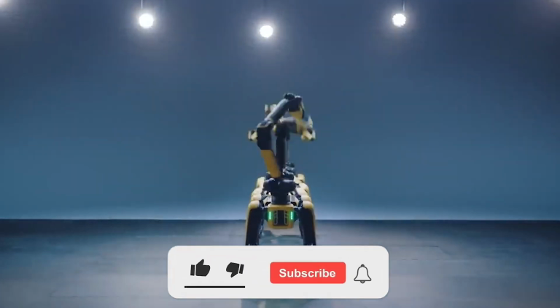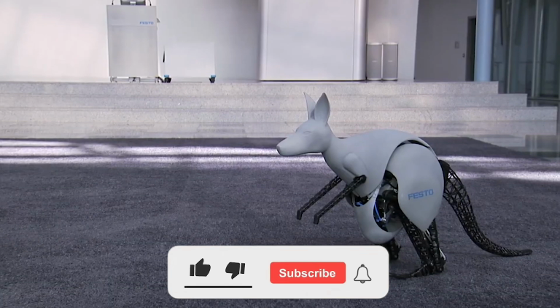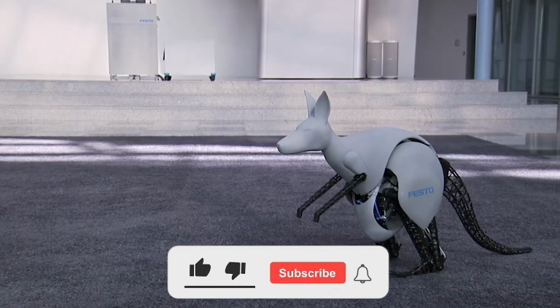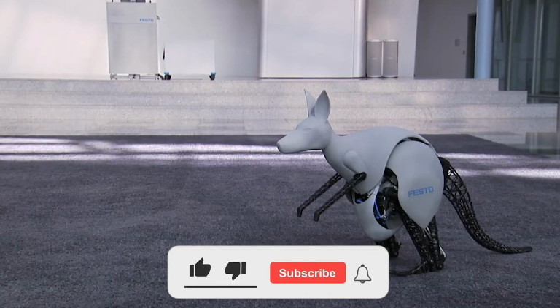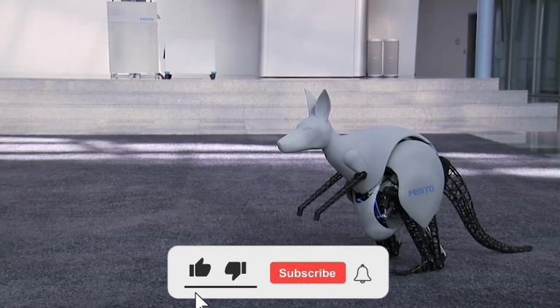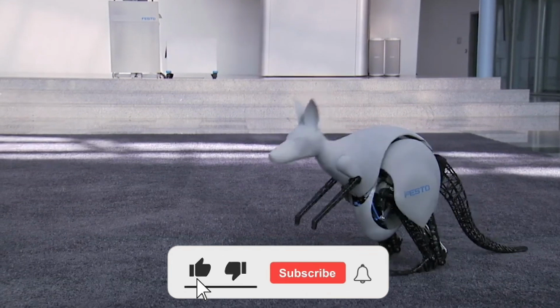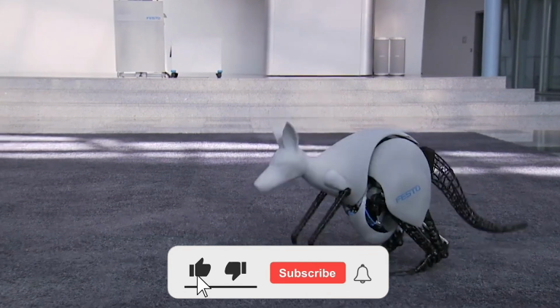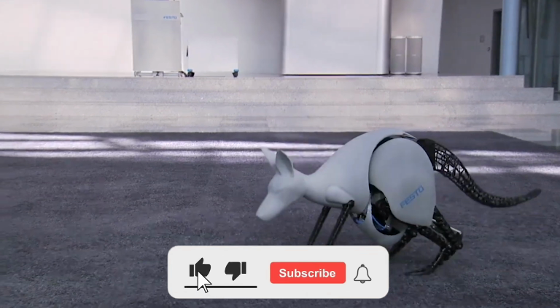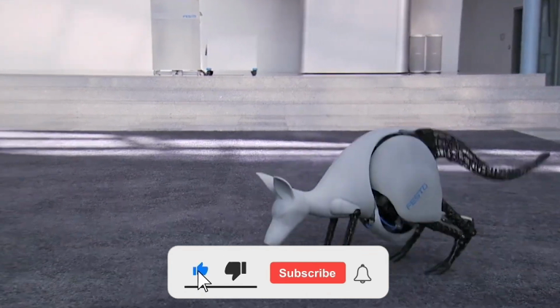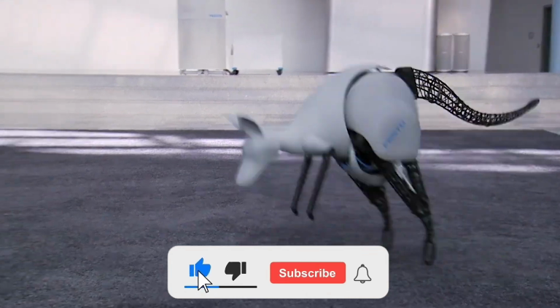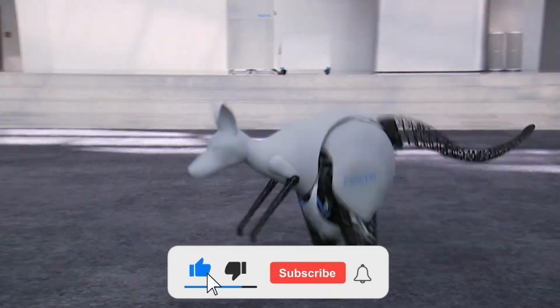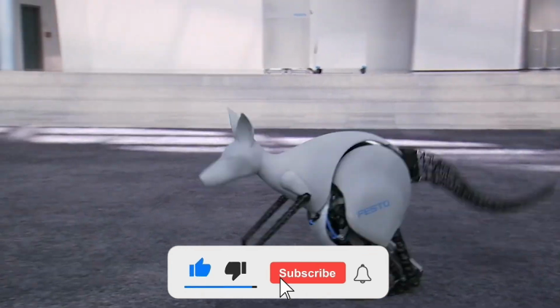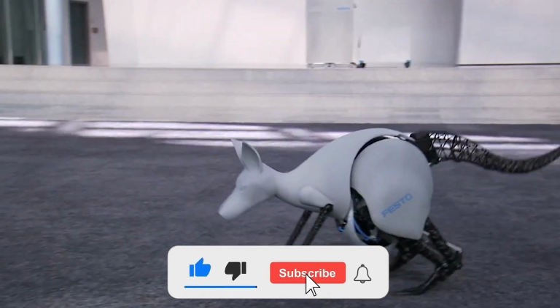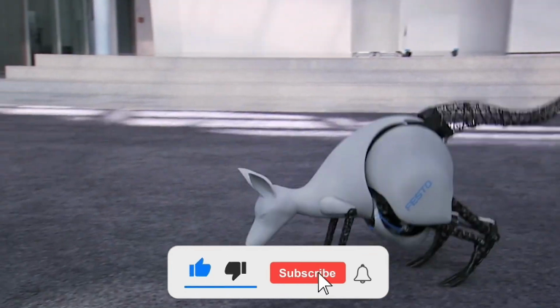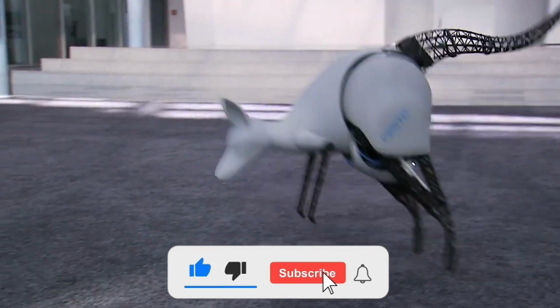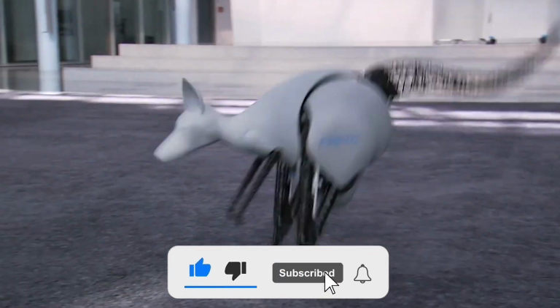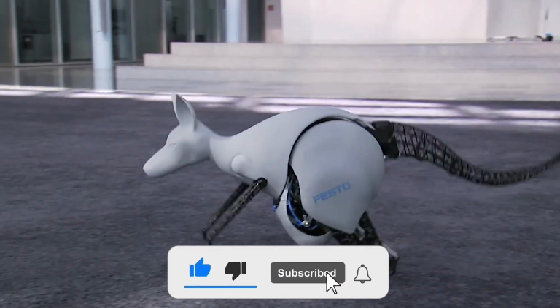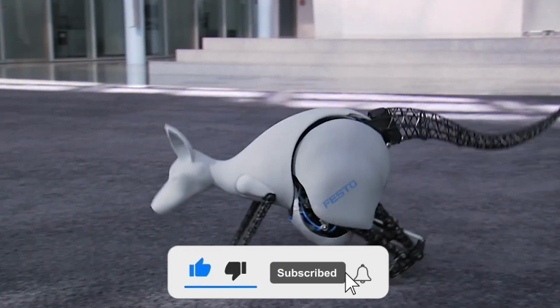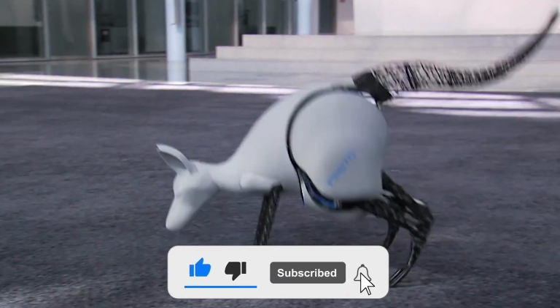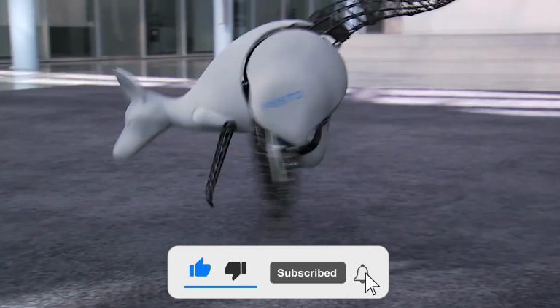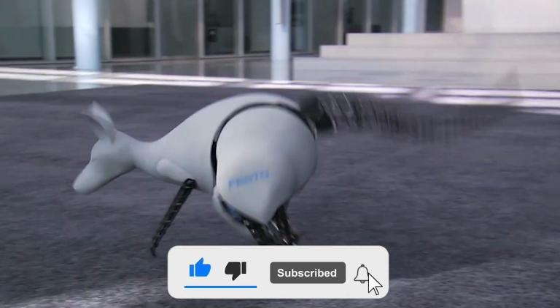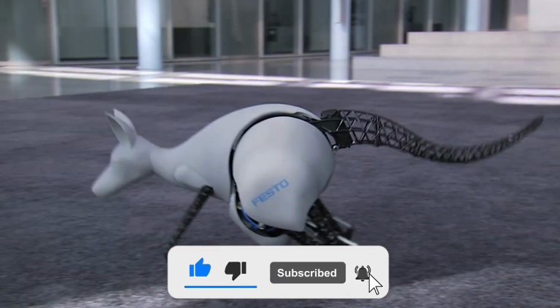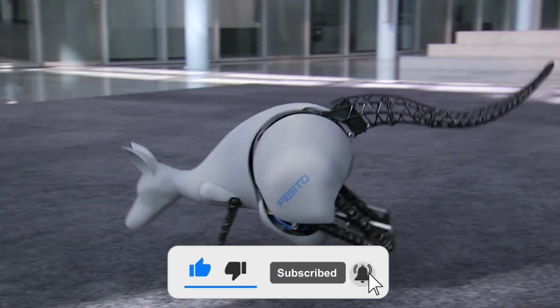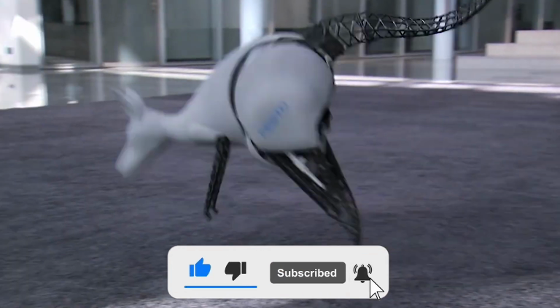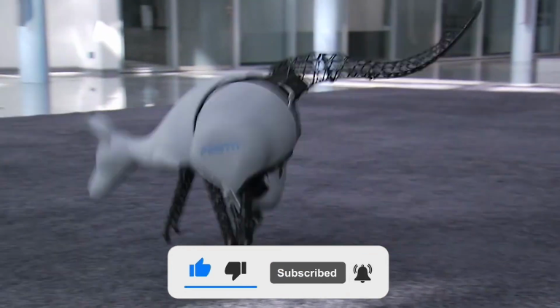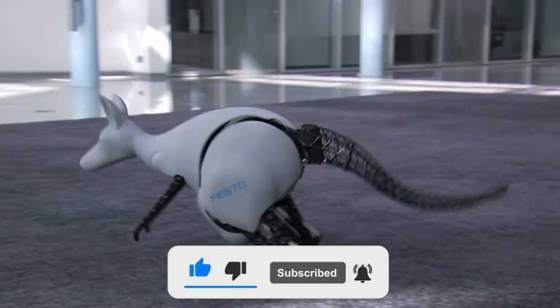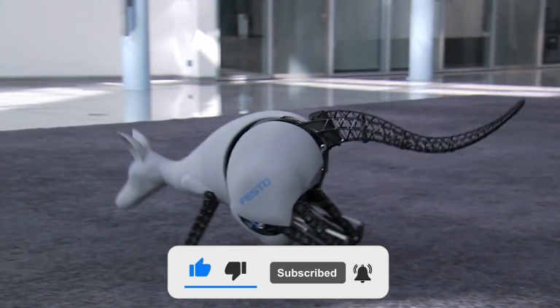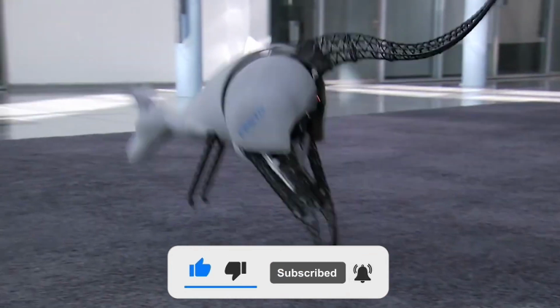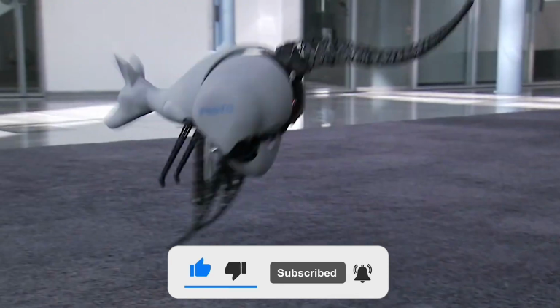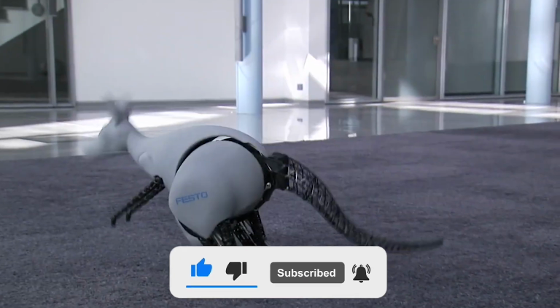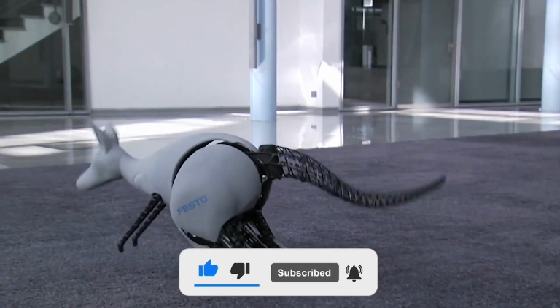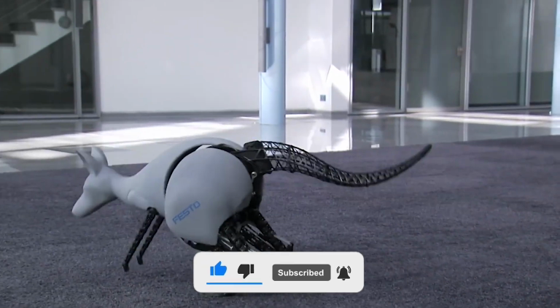But before starting the video, be sure to smash the like button and subscribe to never miss out on any of our videos.